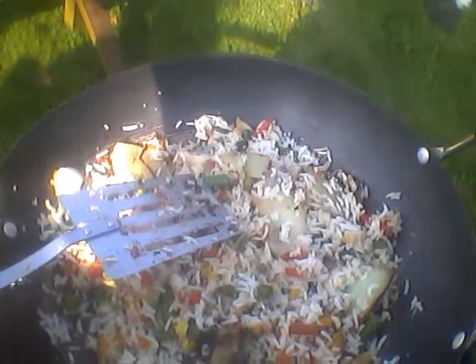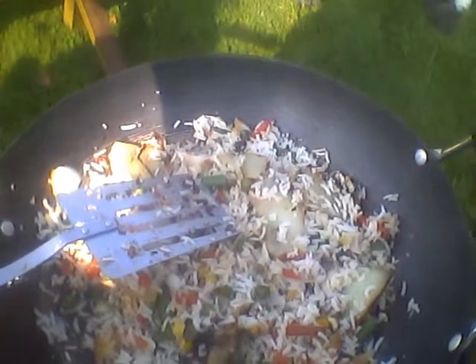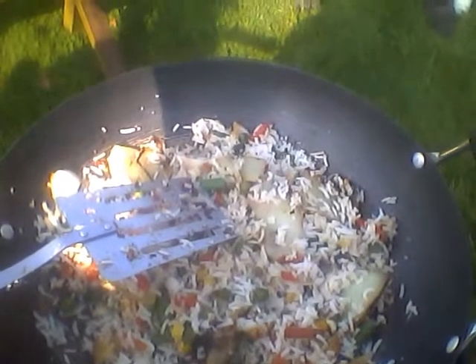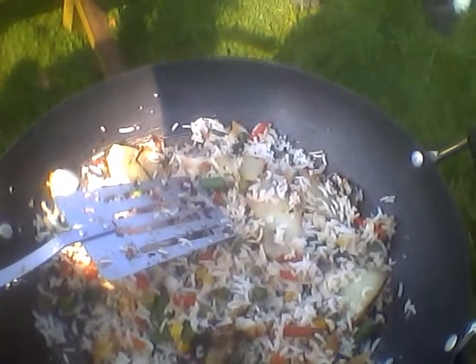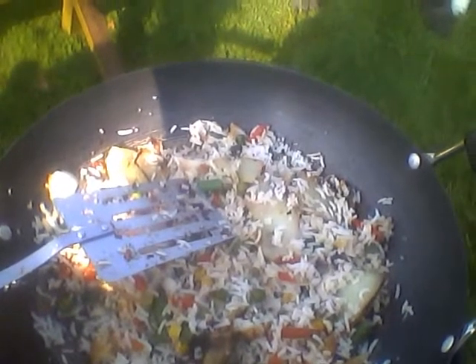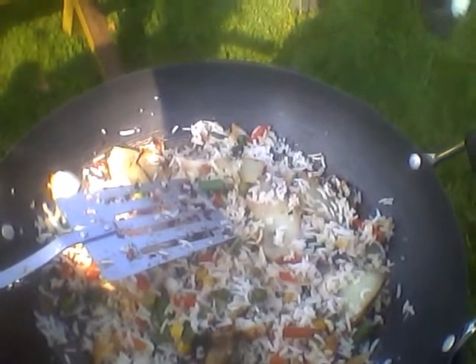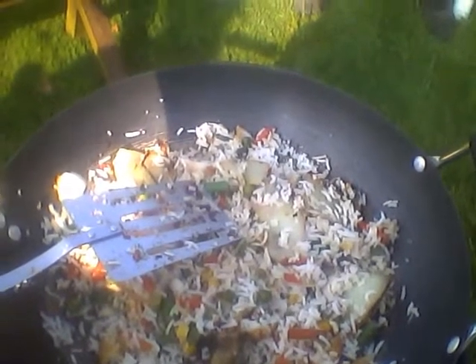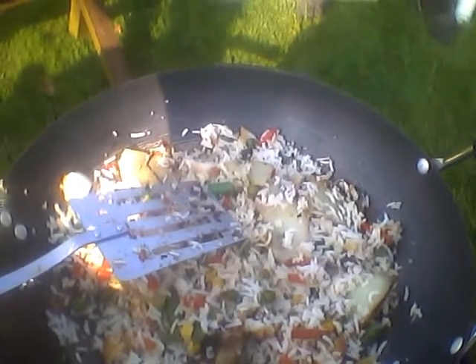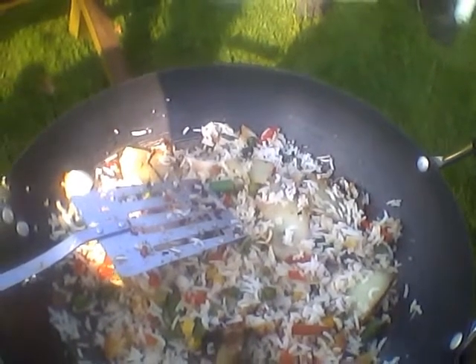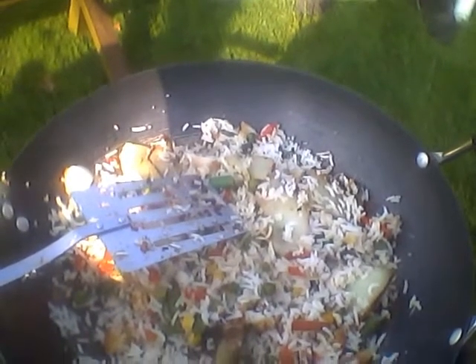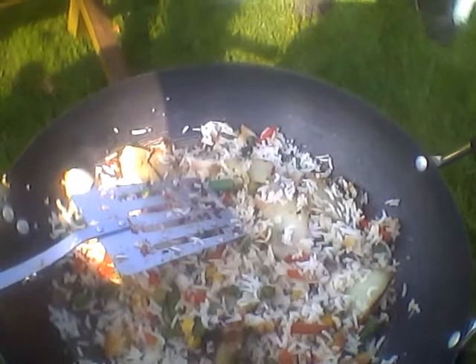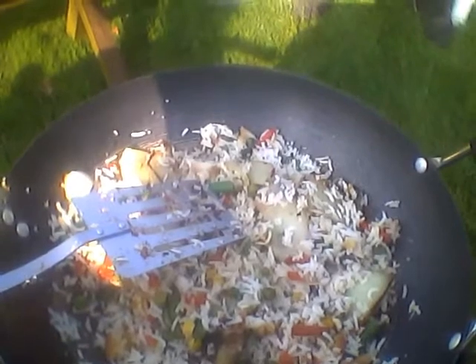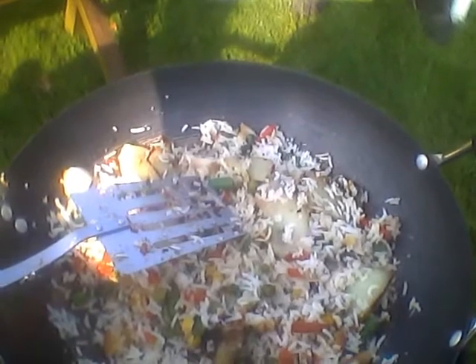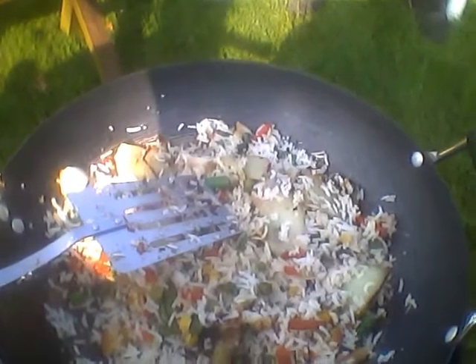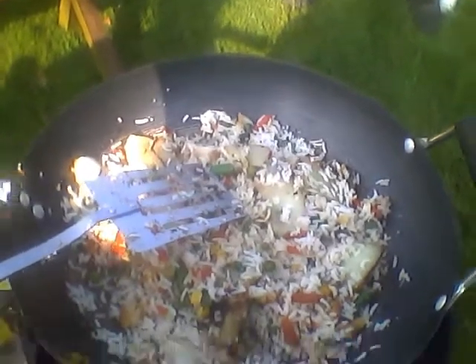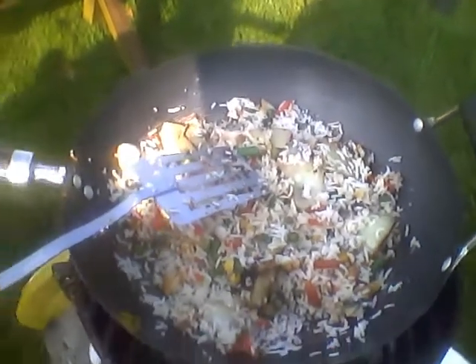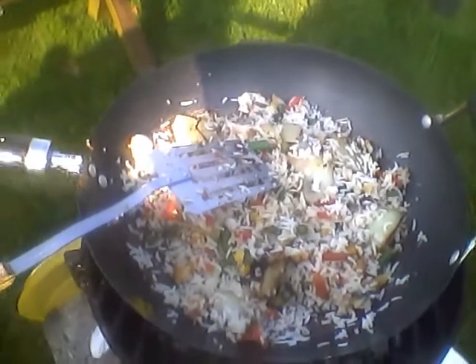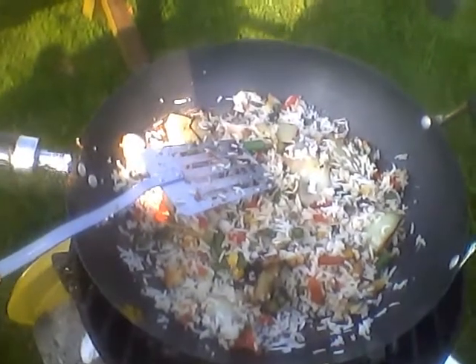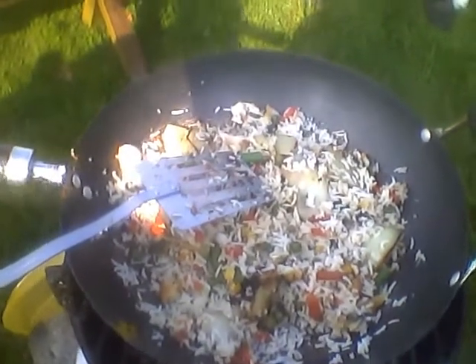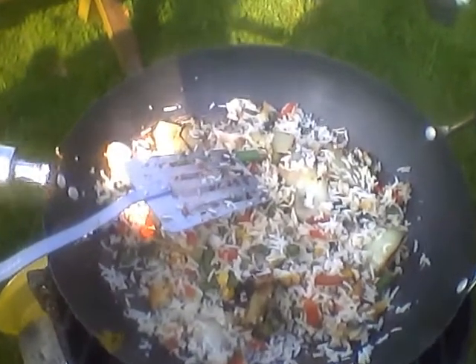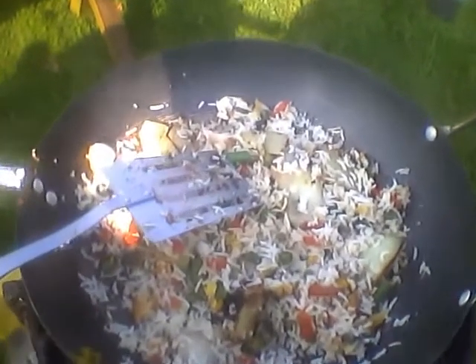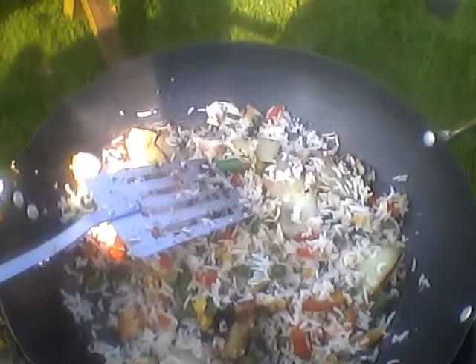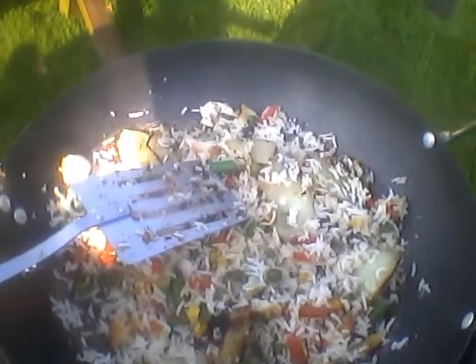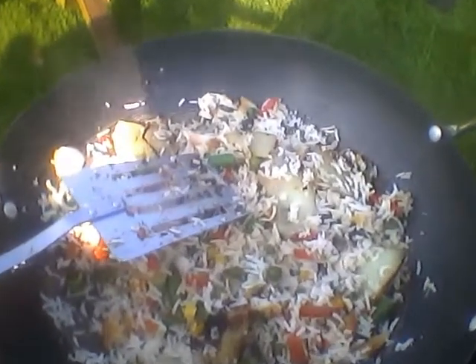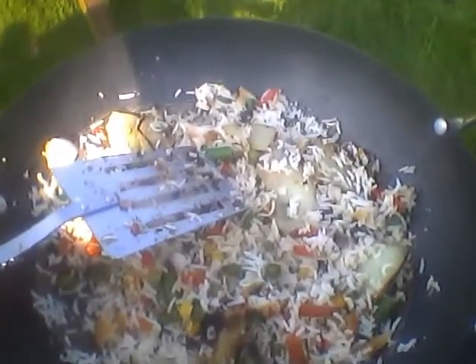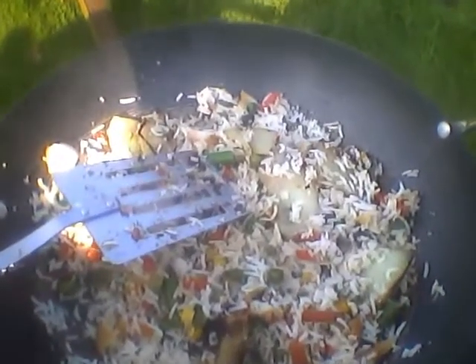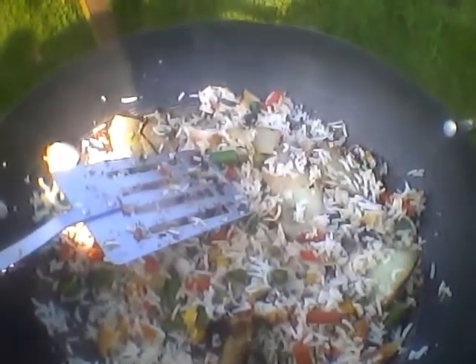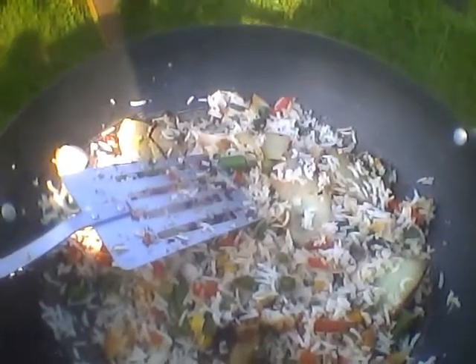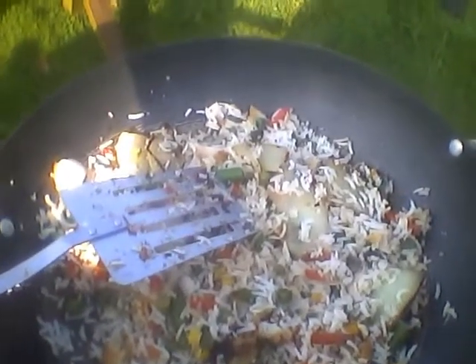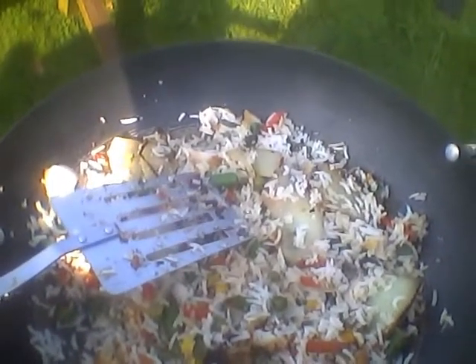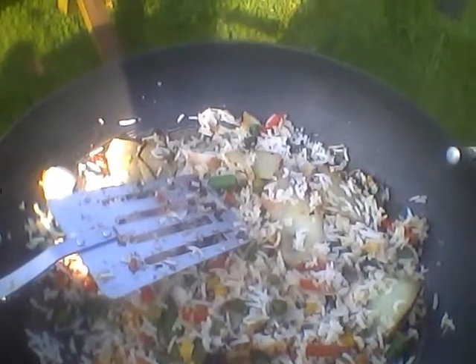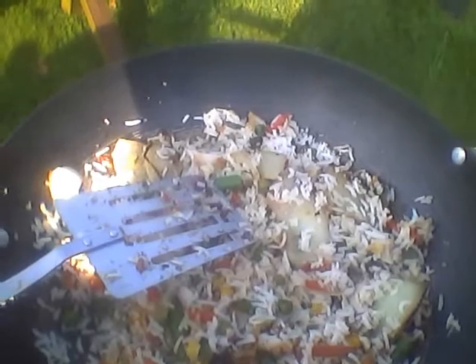You cook the vegetables, then you put your onions in, then you put your haddock in and let it cook, then you just add the rice and stir it and it's all done.